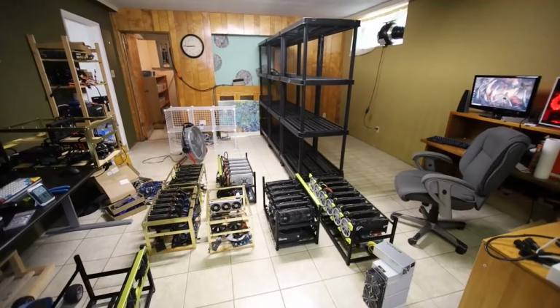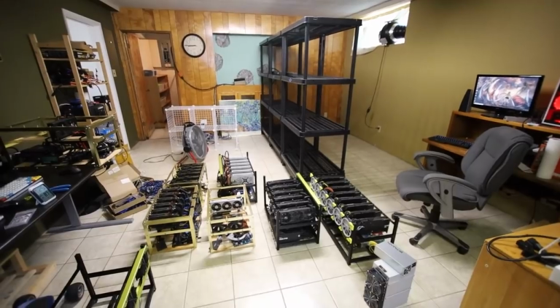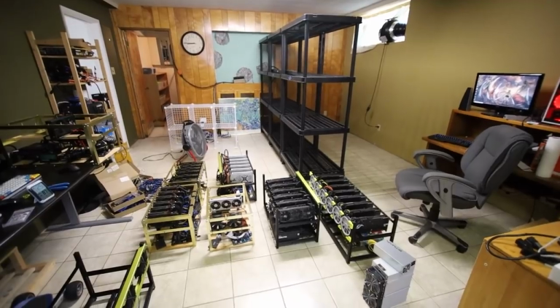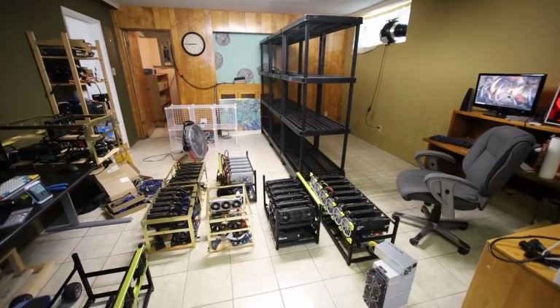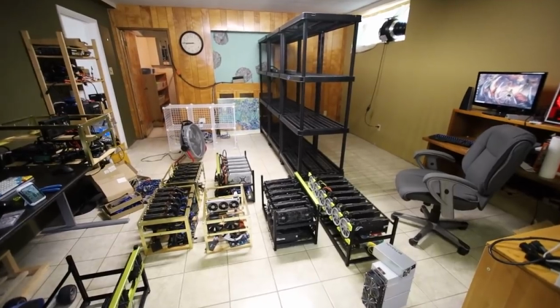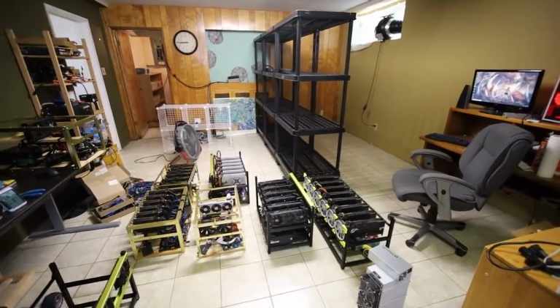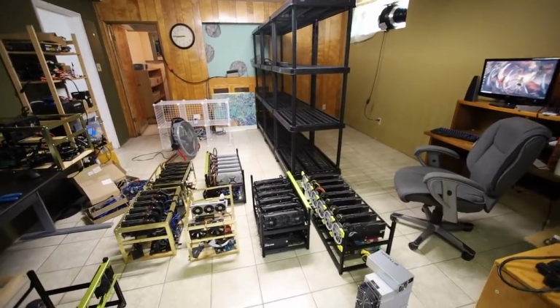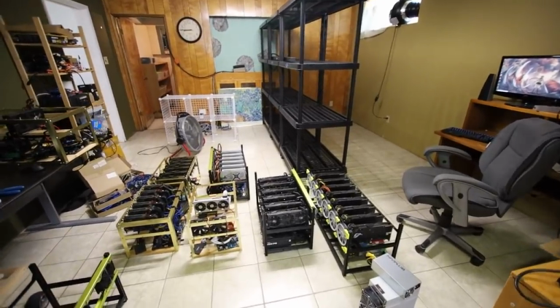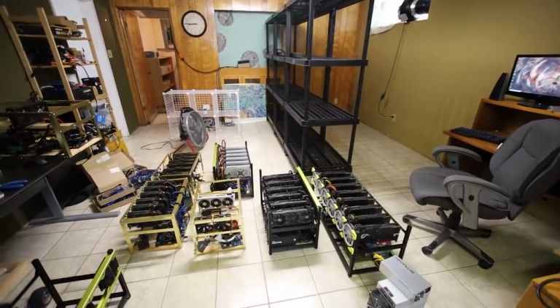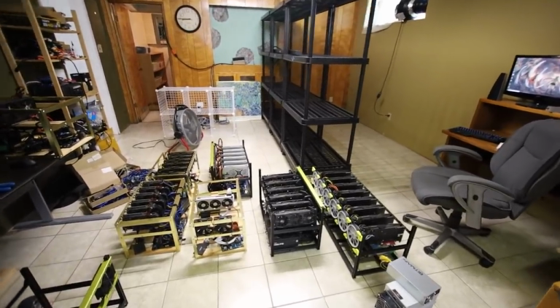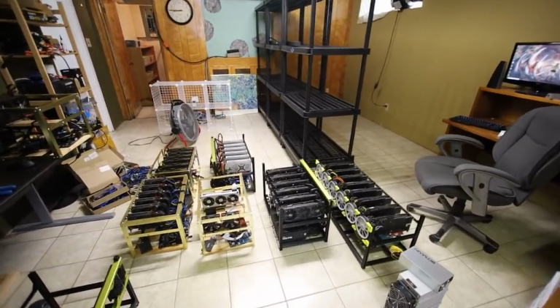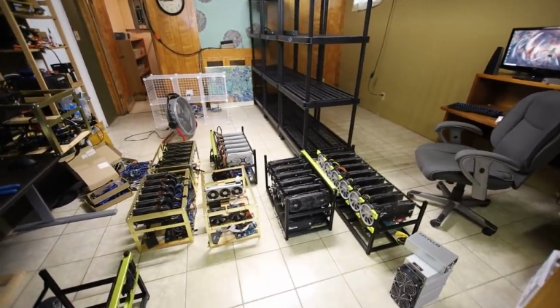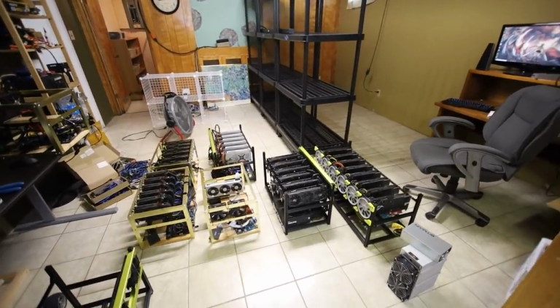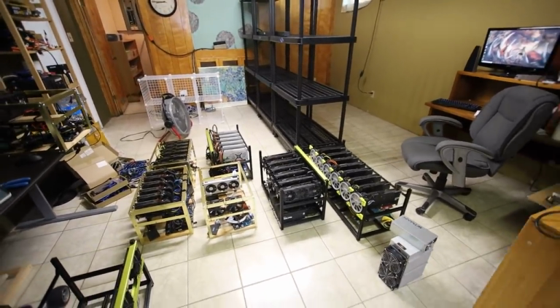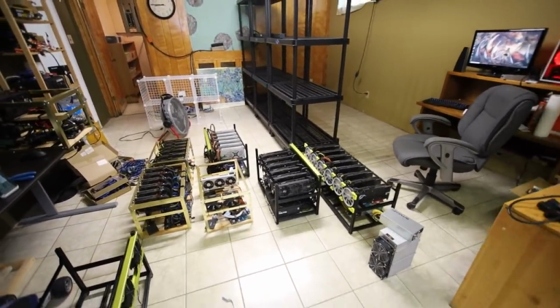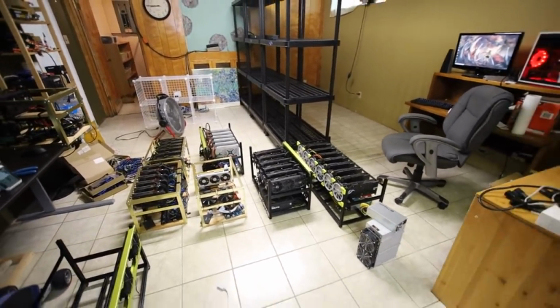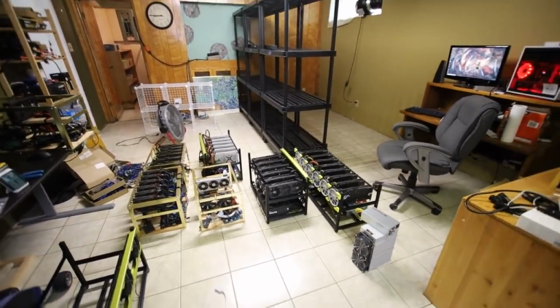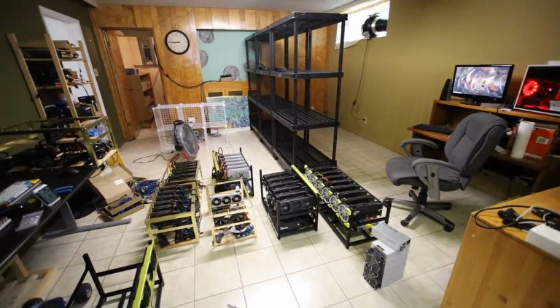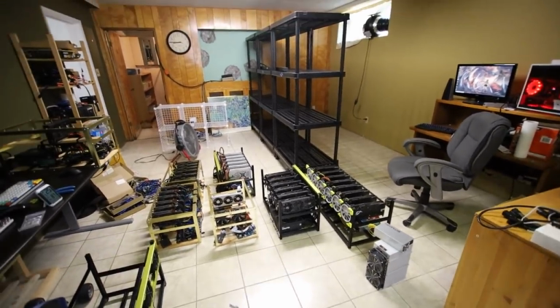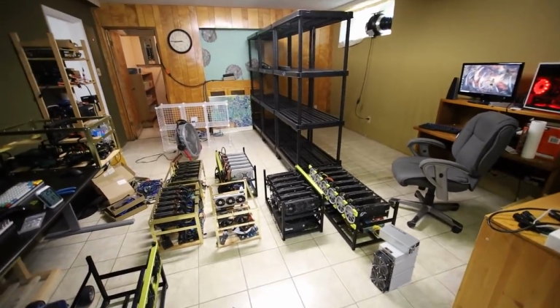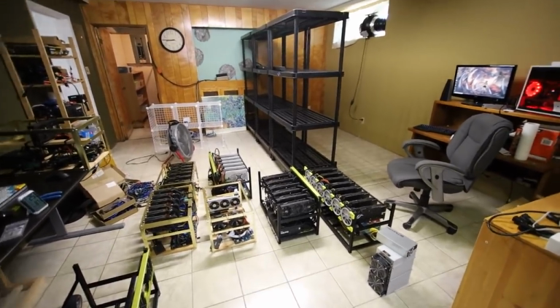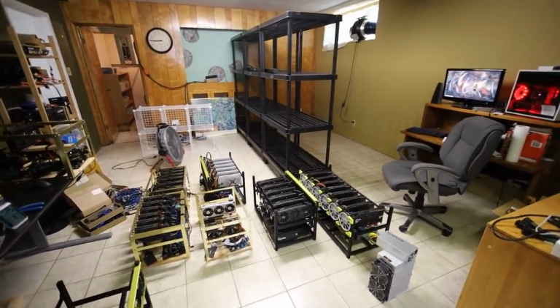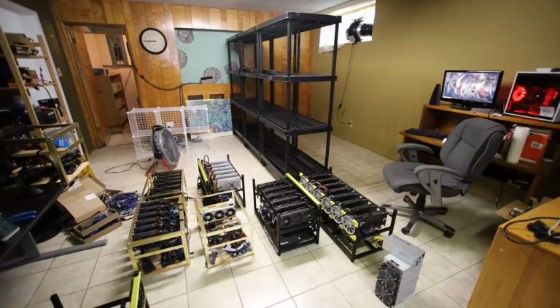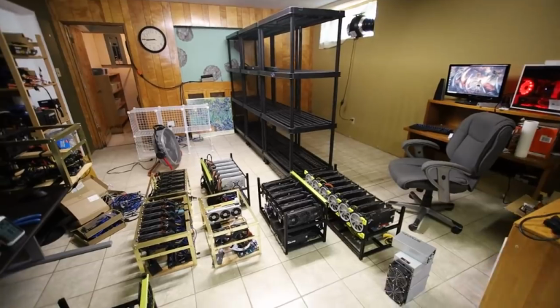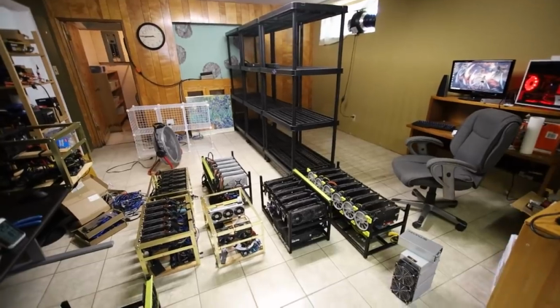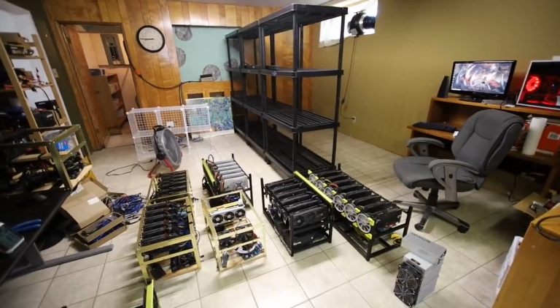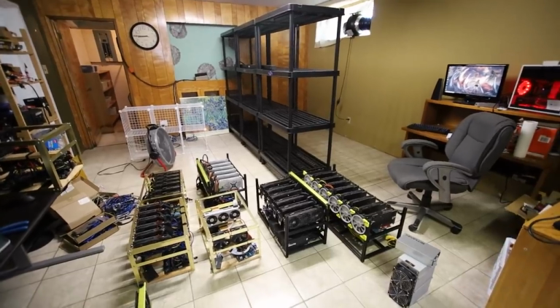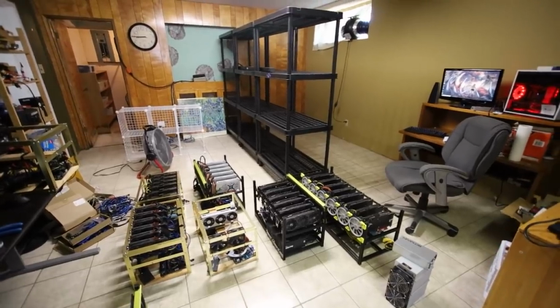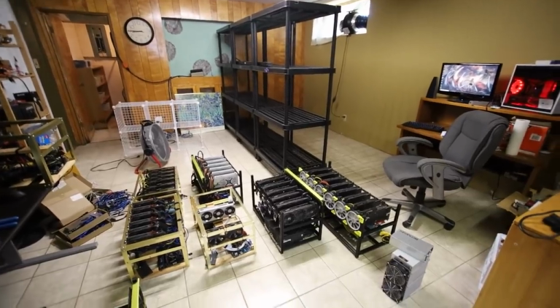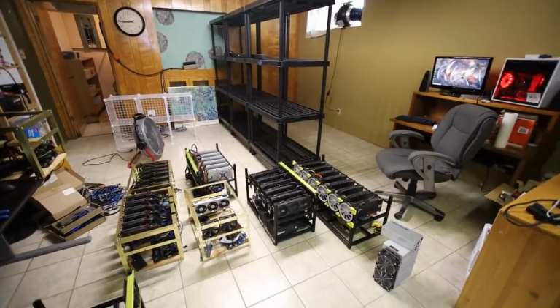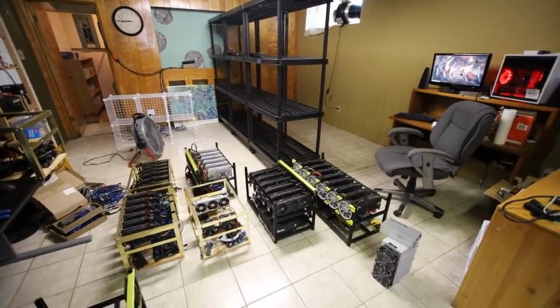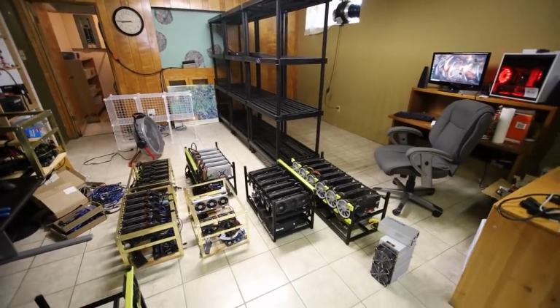Hey guys, what is up? RedPenamining here, how are you guys all doing? I hope you're all doing really well and having a great day. Welcome to part two of yesterday's video.